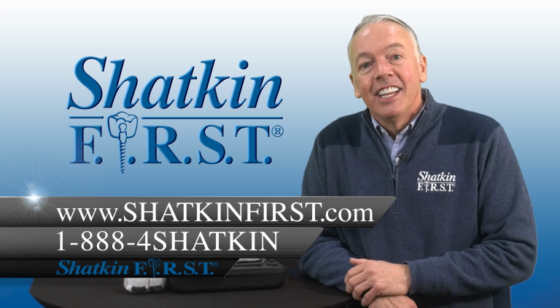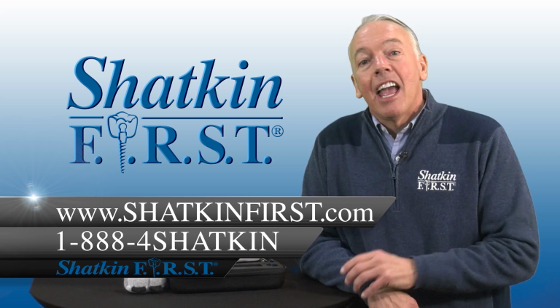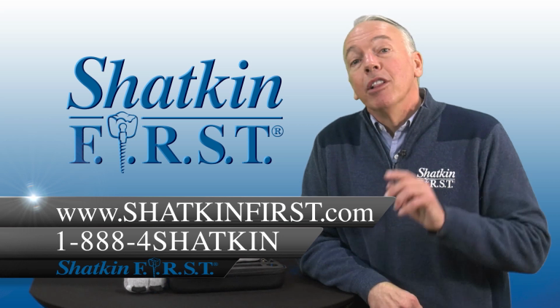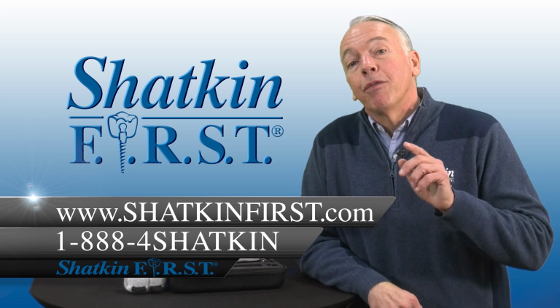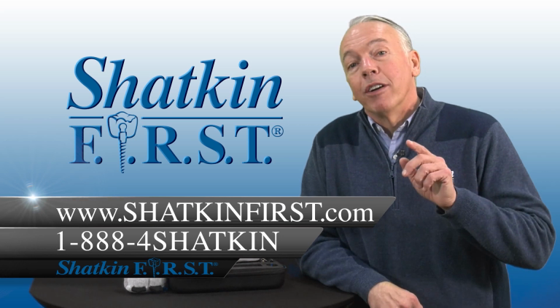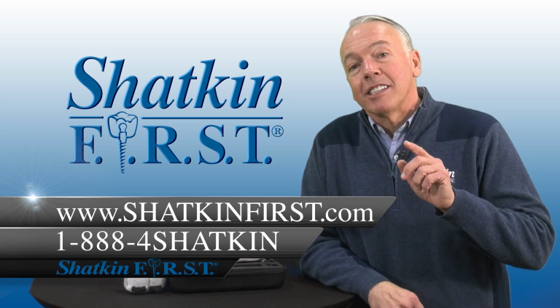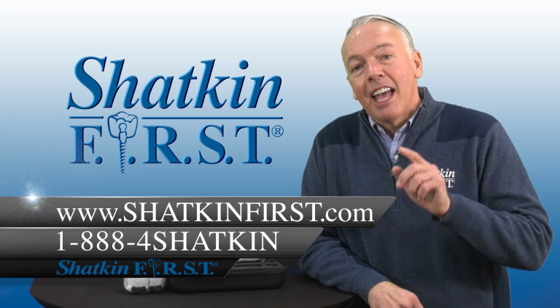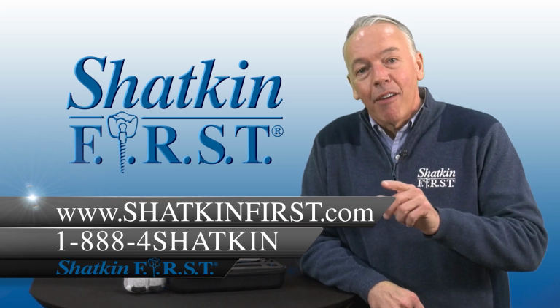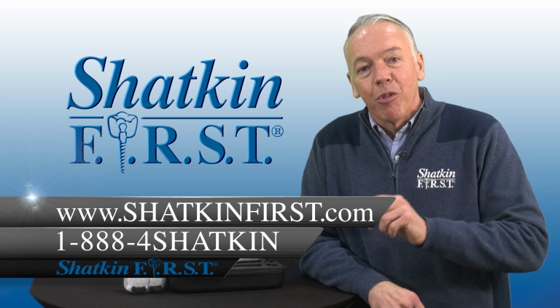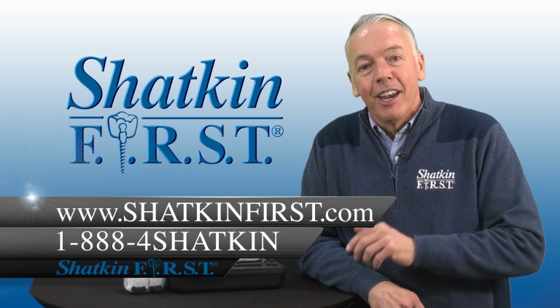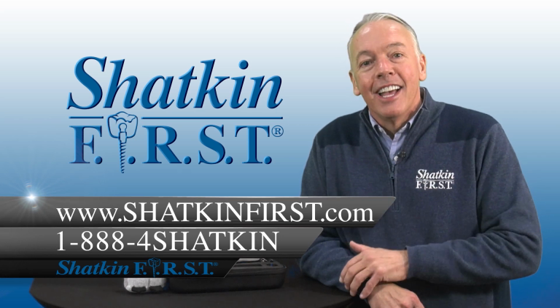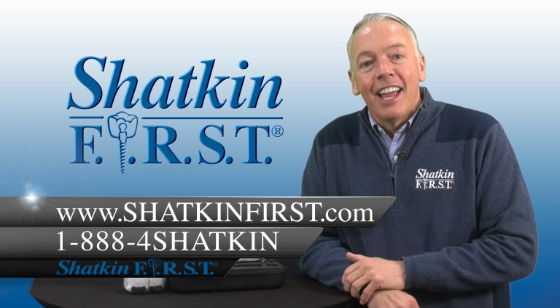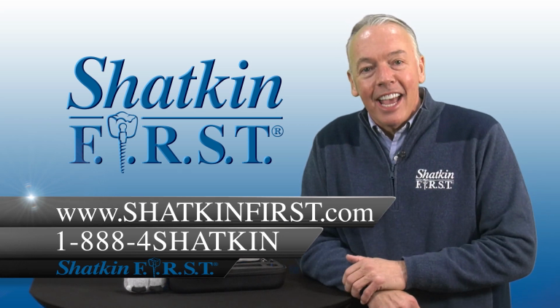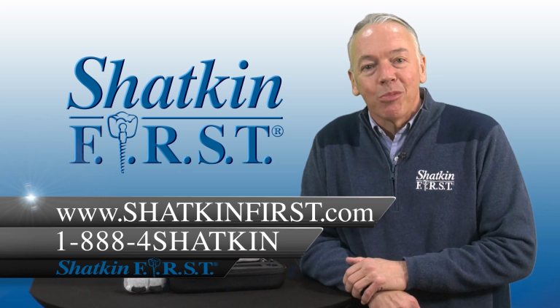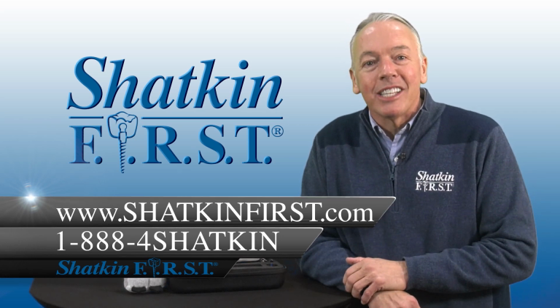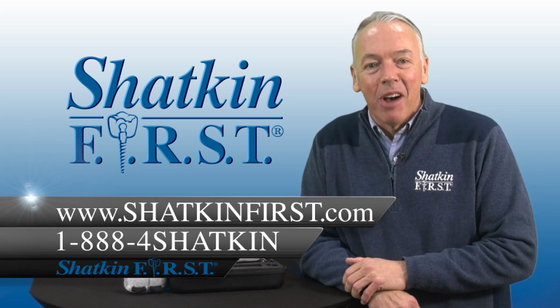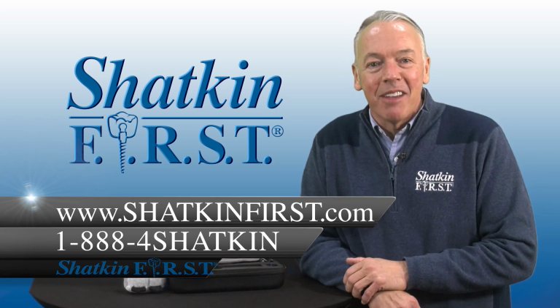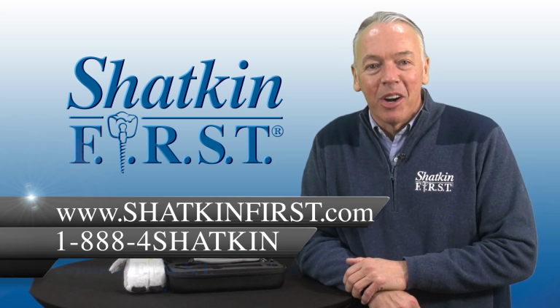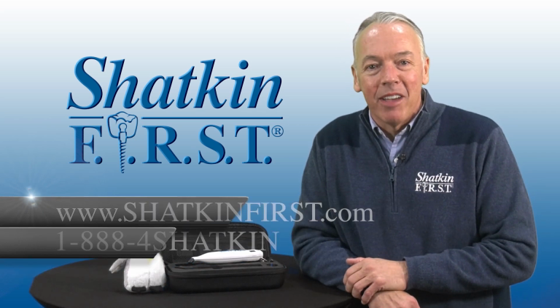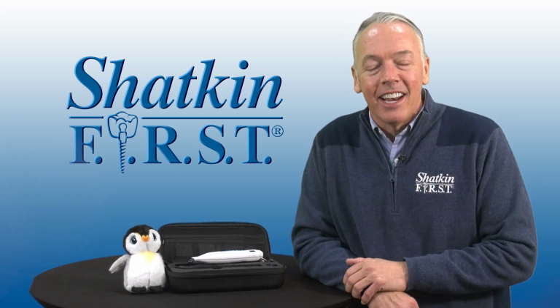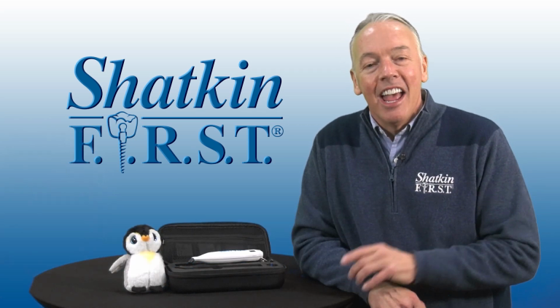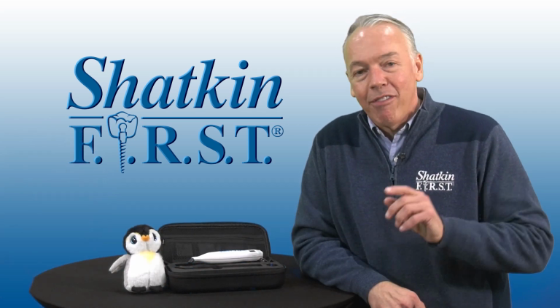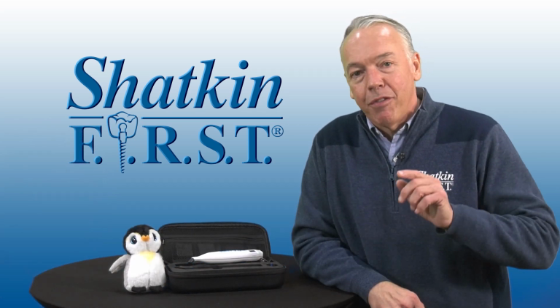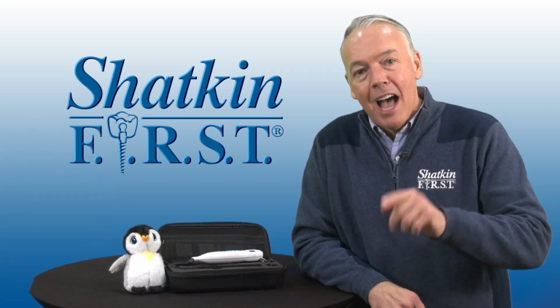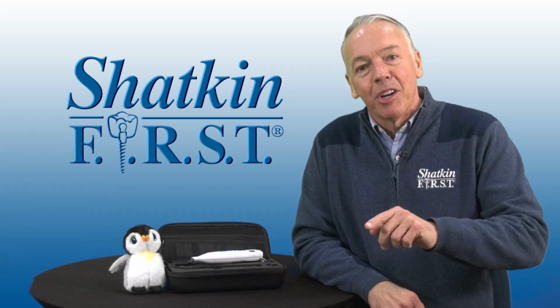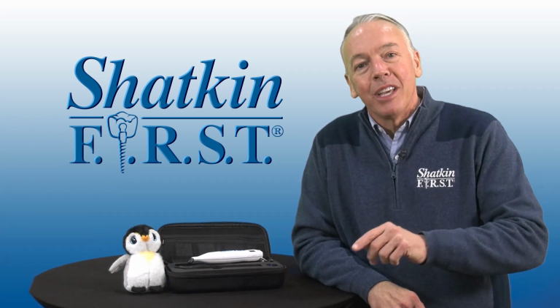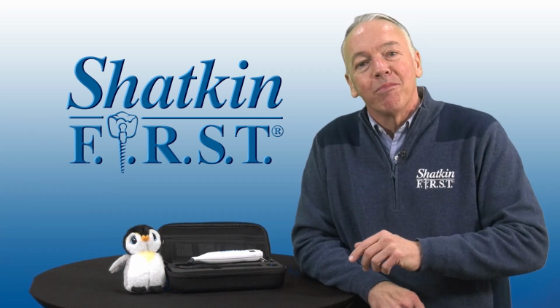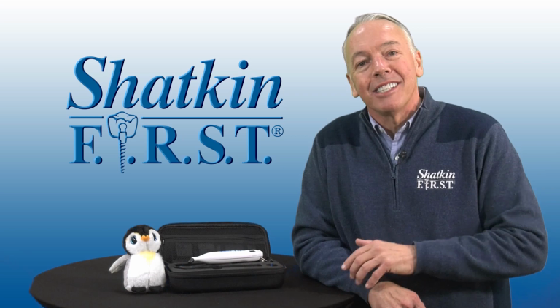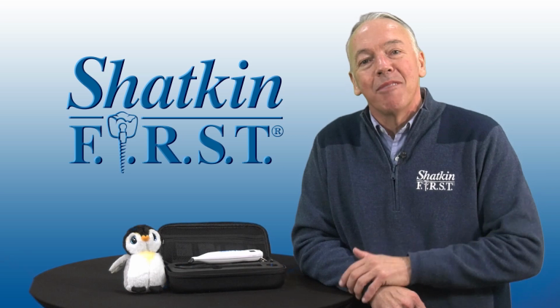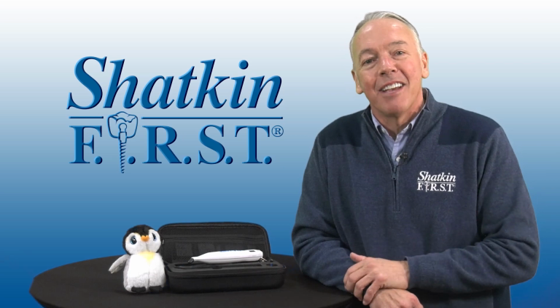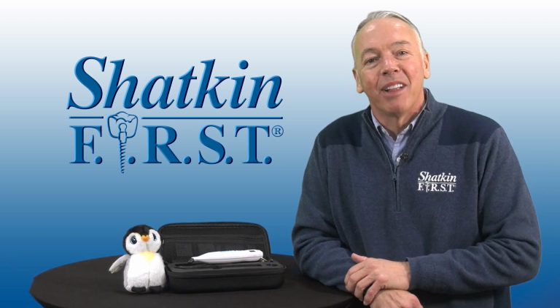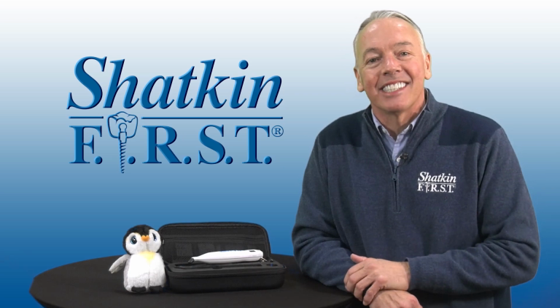We look forward to seeing everyone on next week's Monday Morning Minute. Have a phenomenal week placing mini implants. Thanks again for watching.